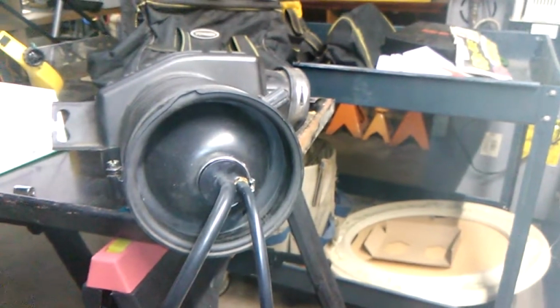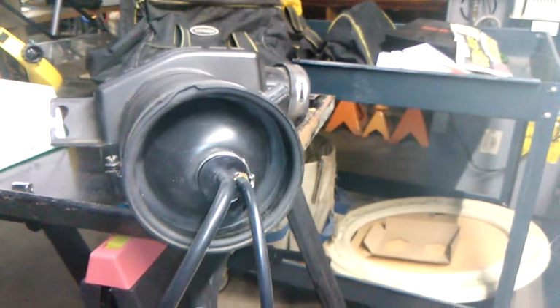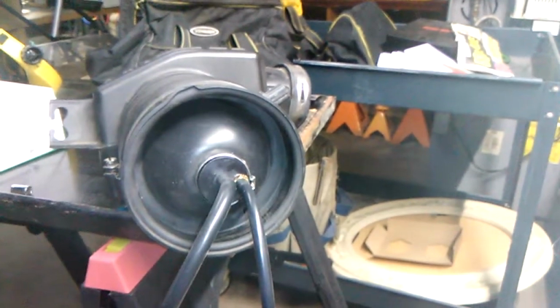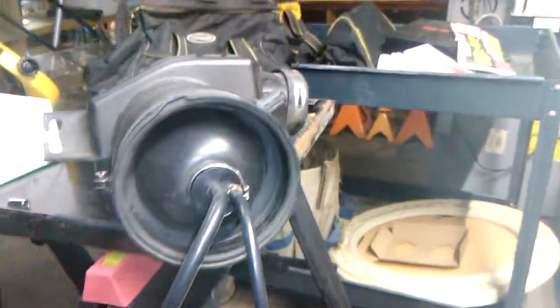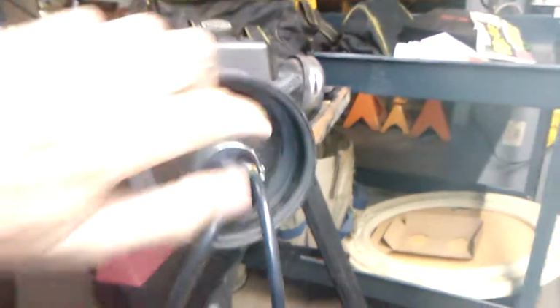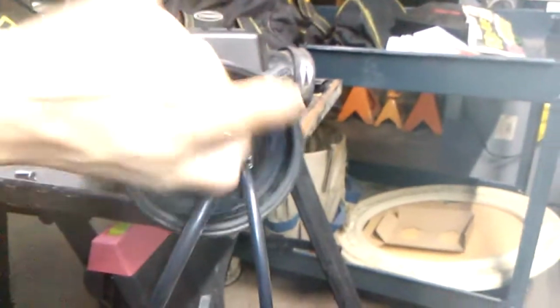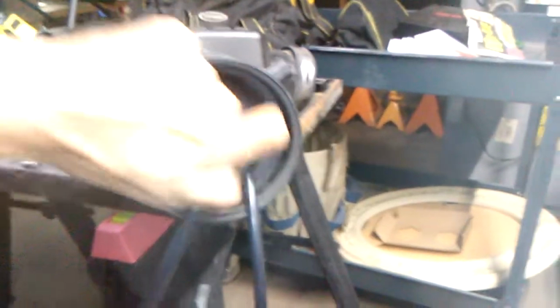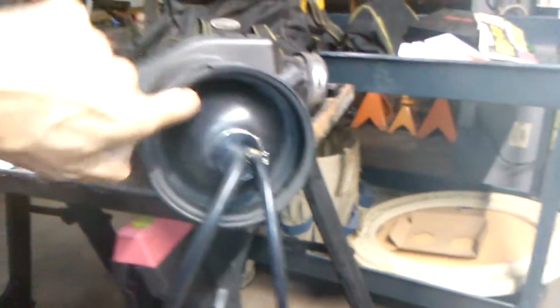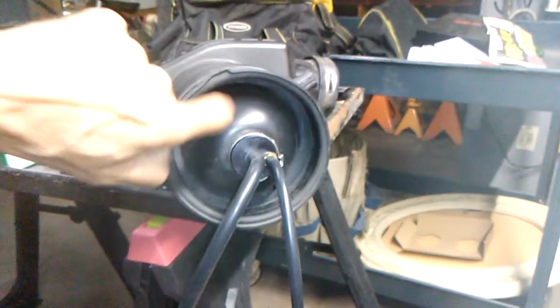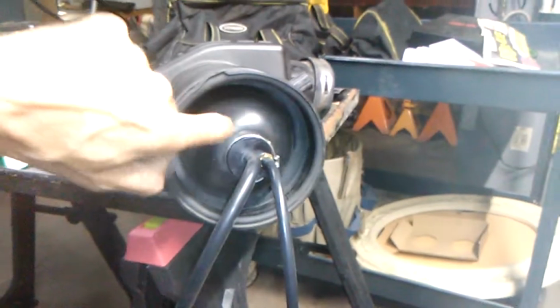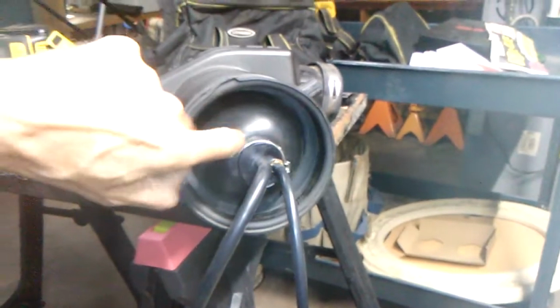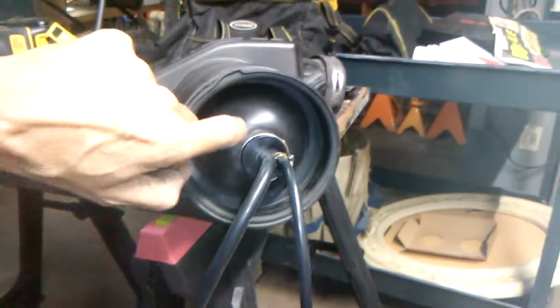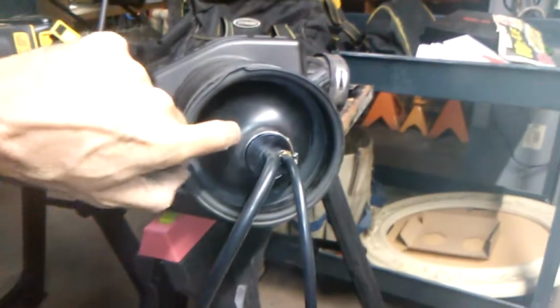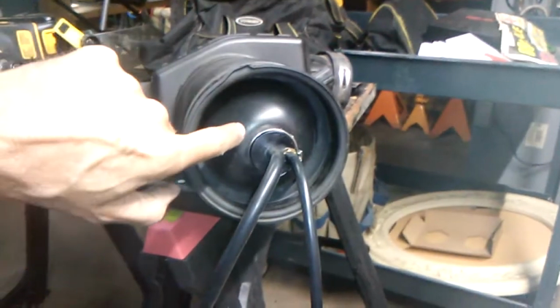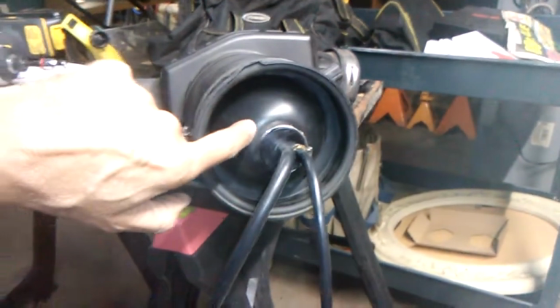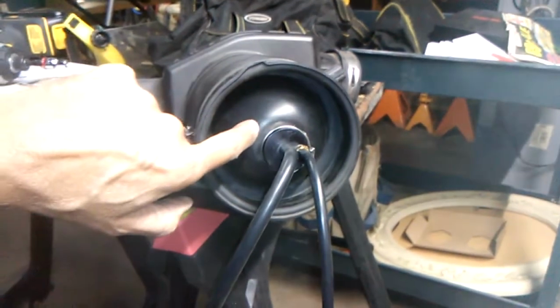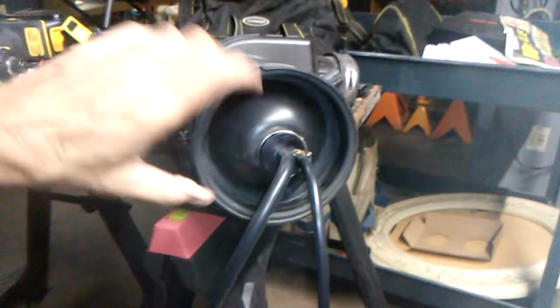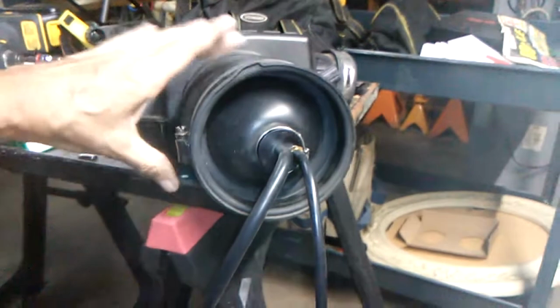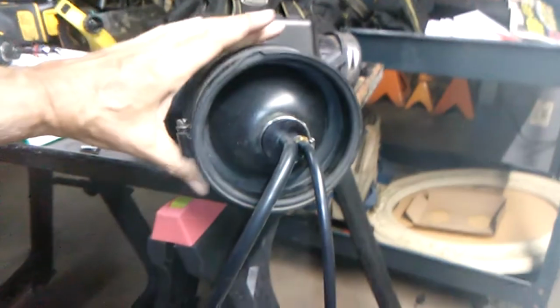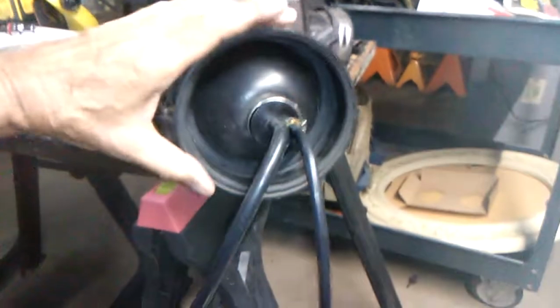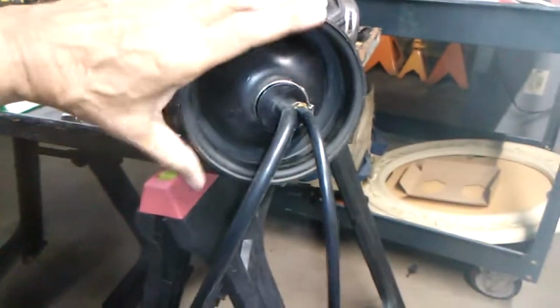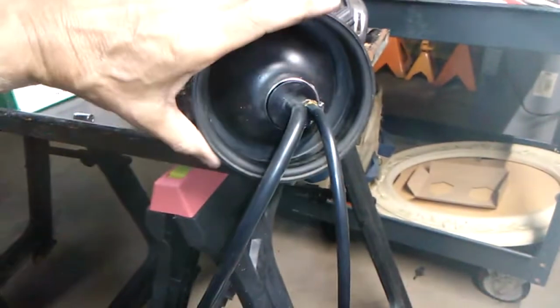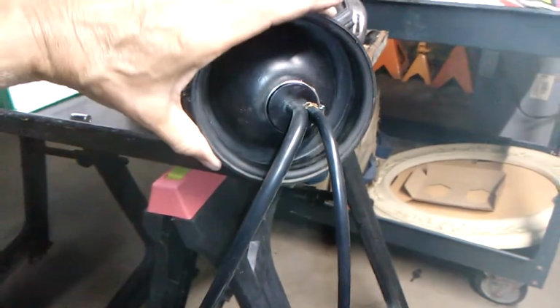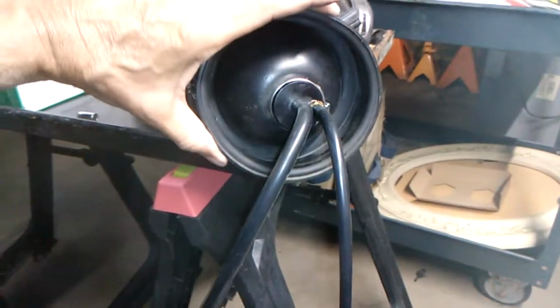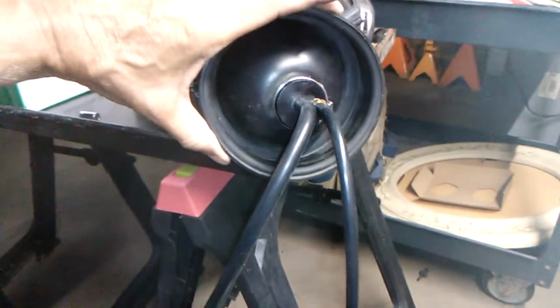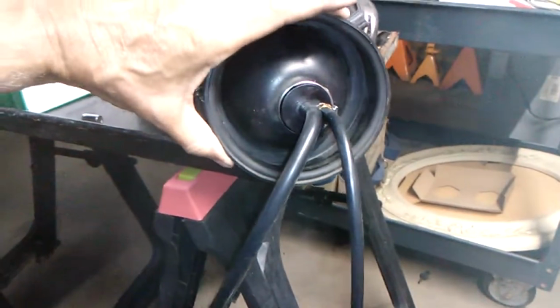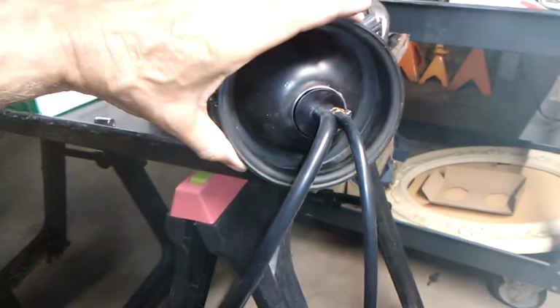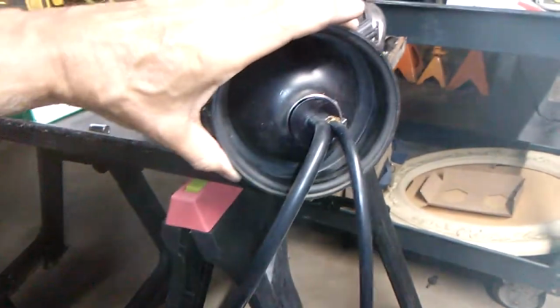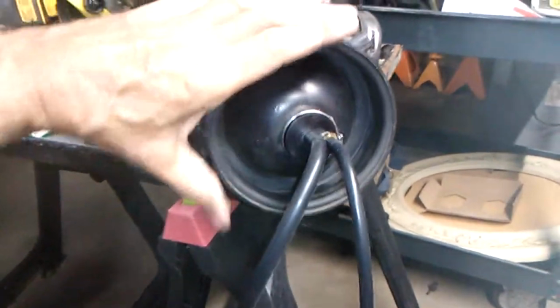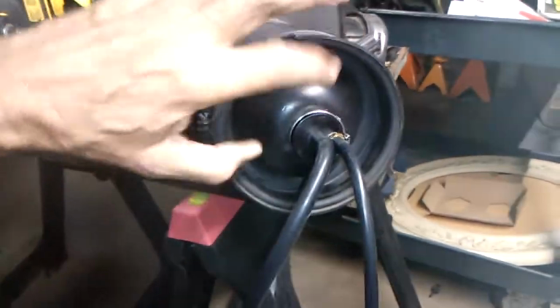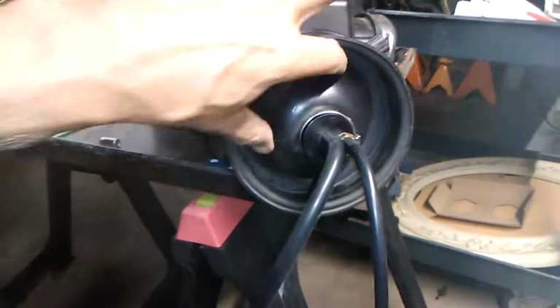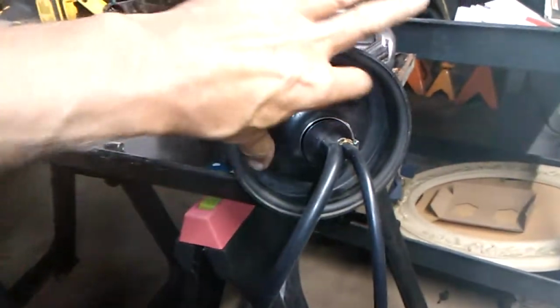And it works. I was concerned that this bladder would be too small because this is such a large air intake, but it does fit.